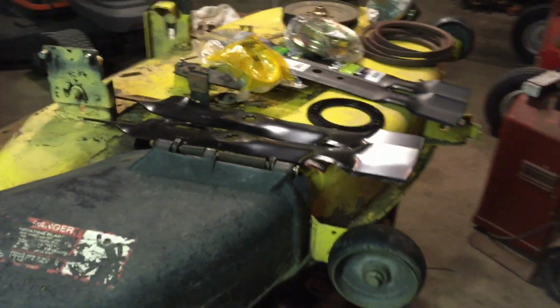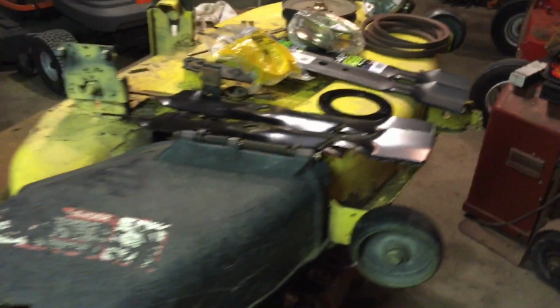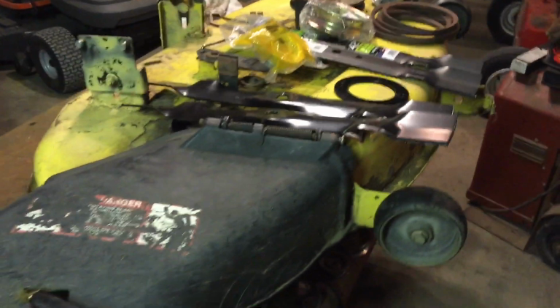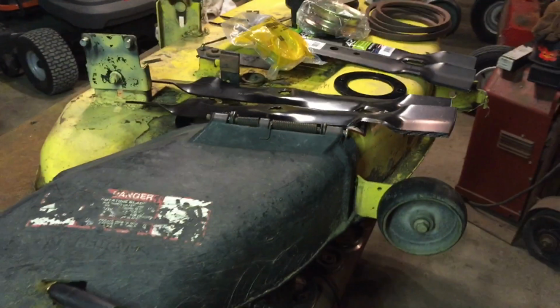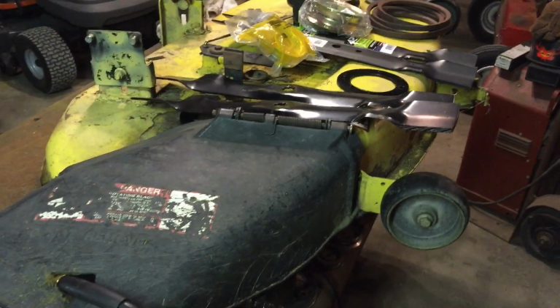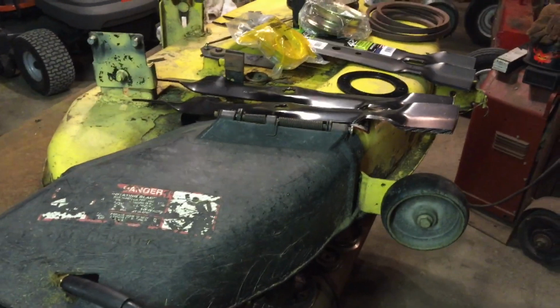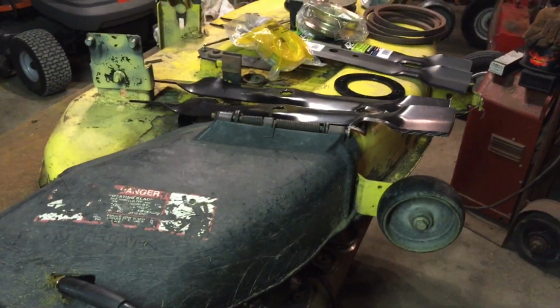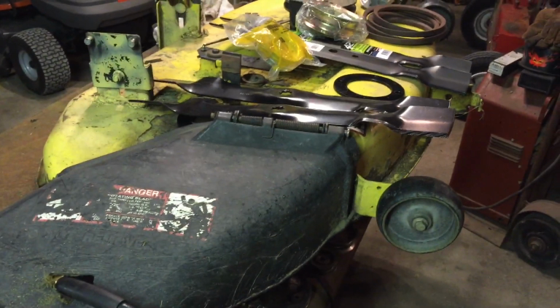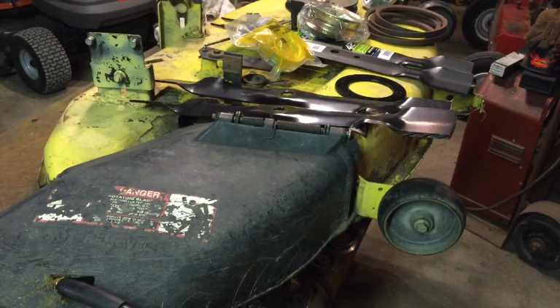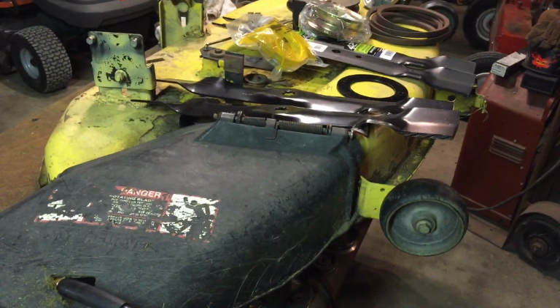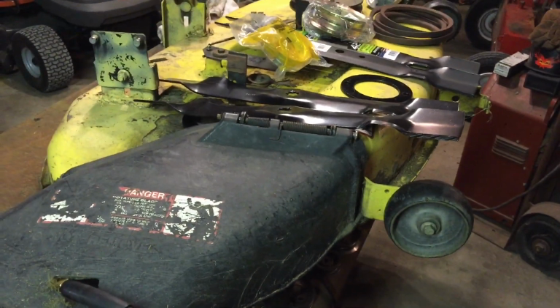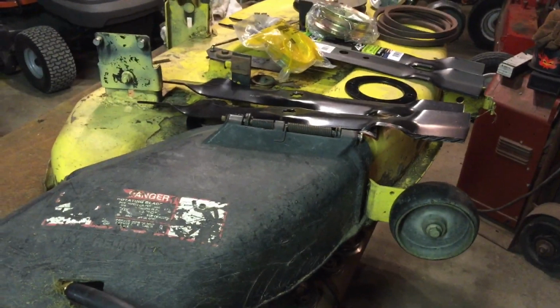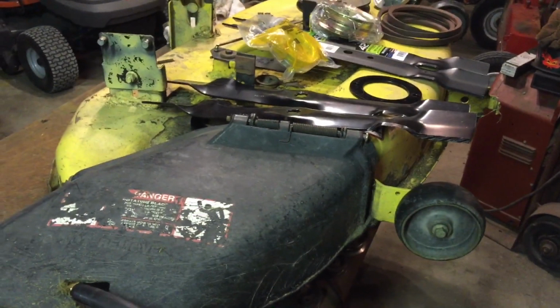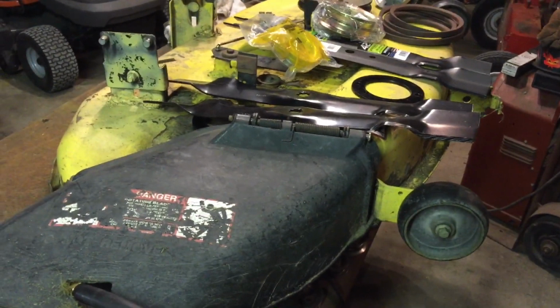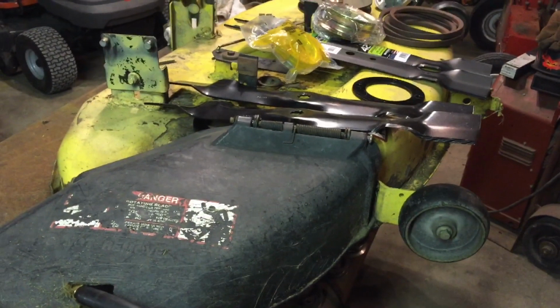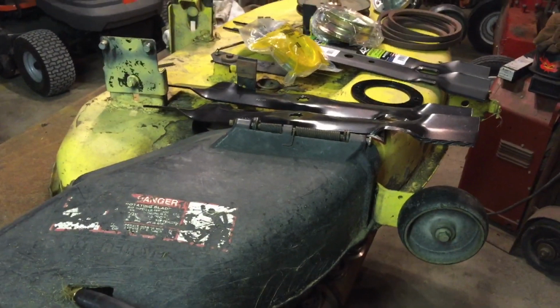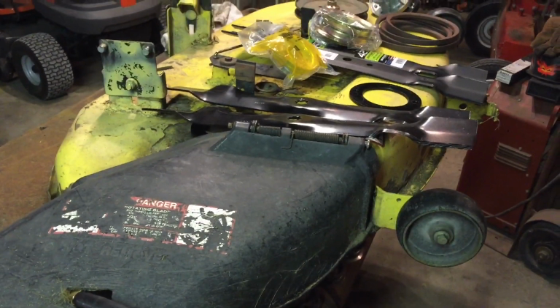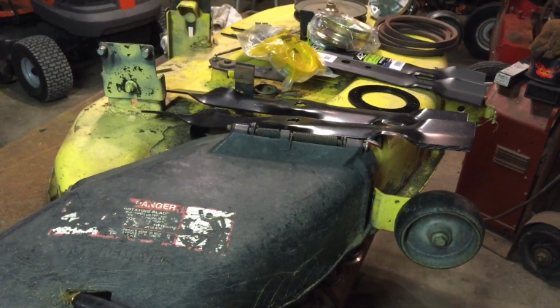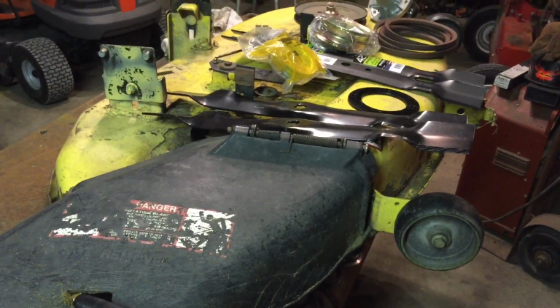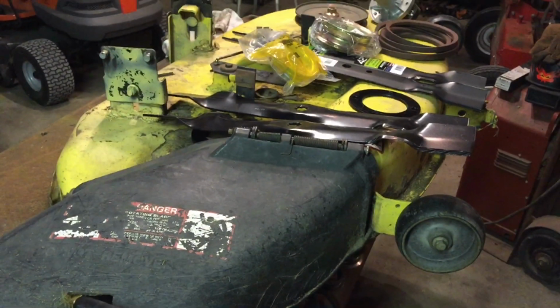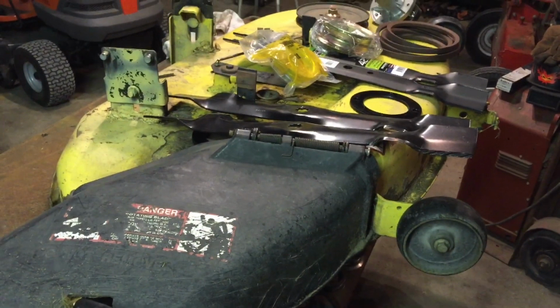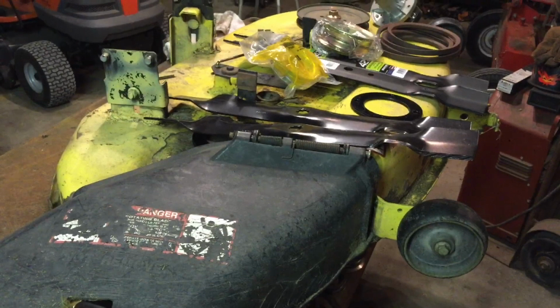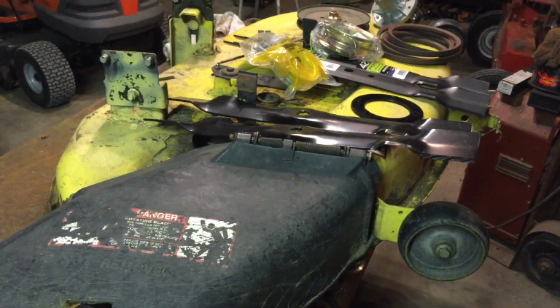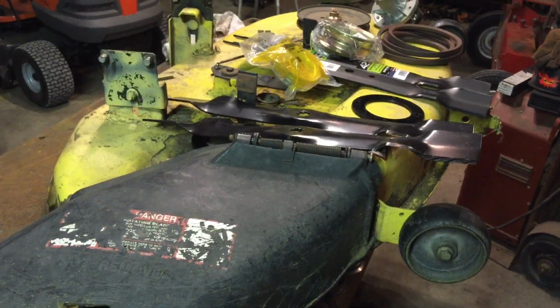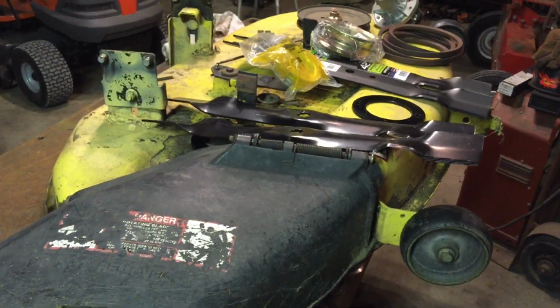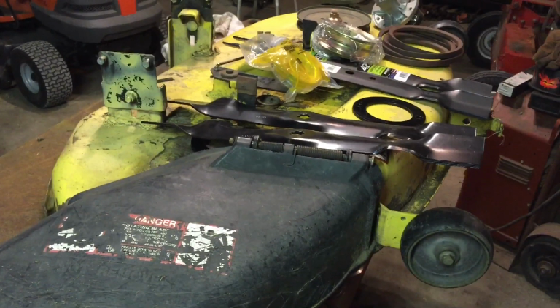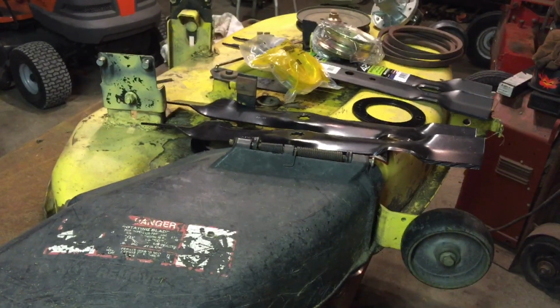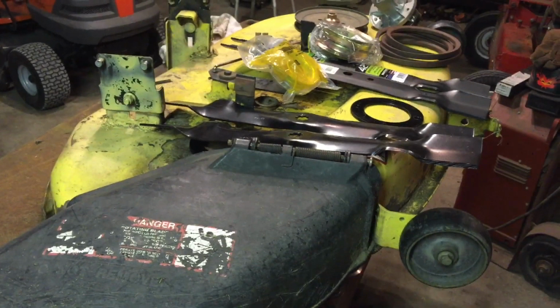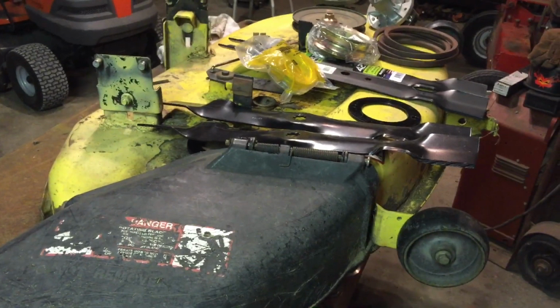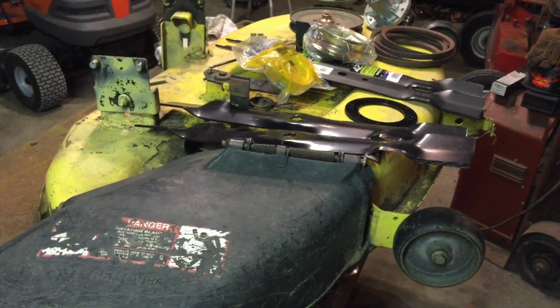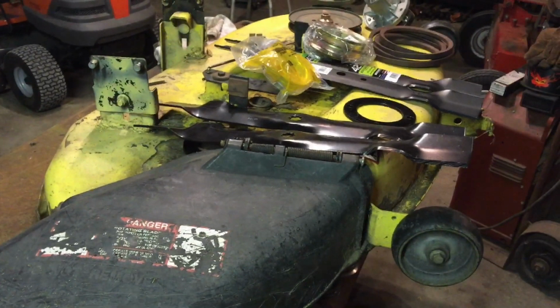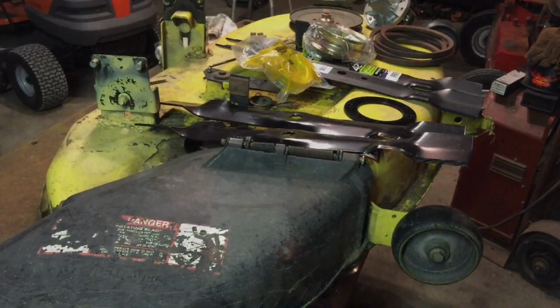That's some of the parts you might need for dealing with these John Deere 42-inch decks.